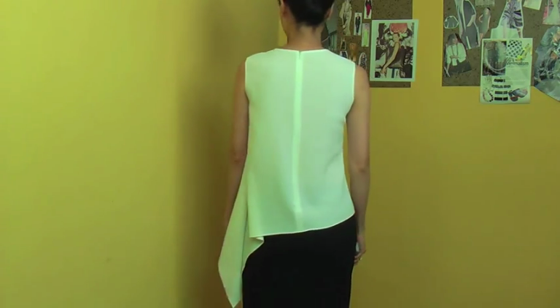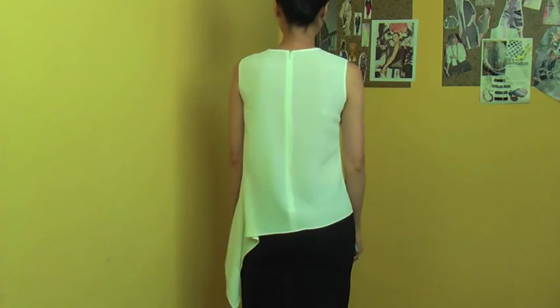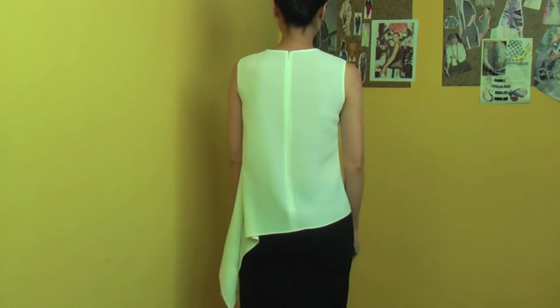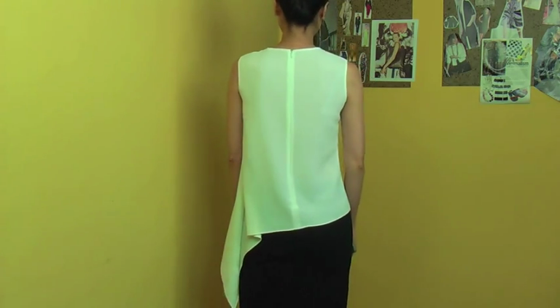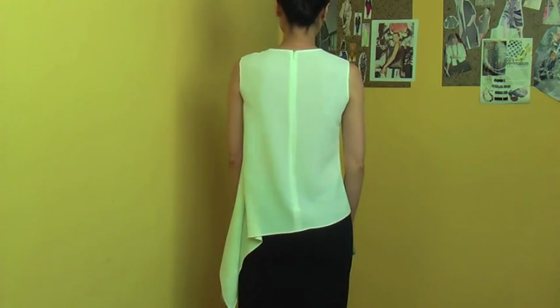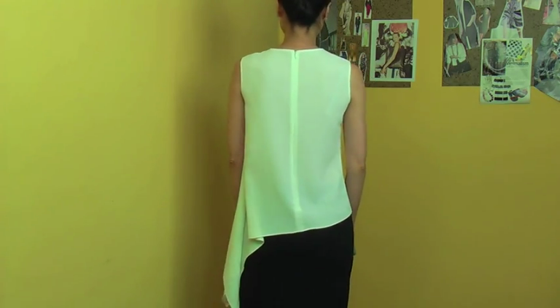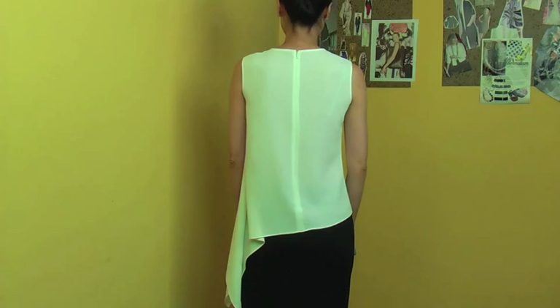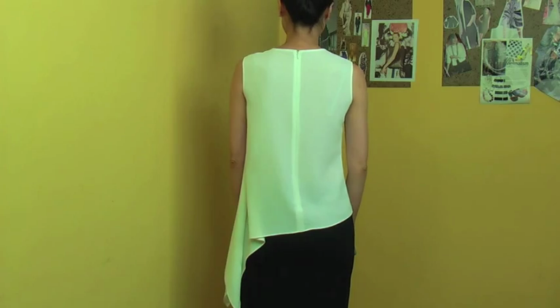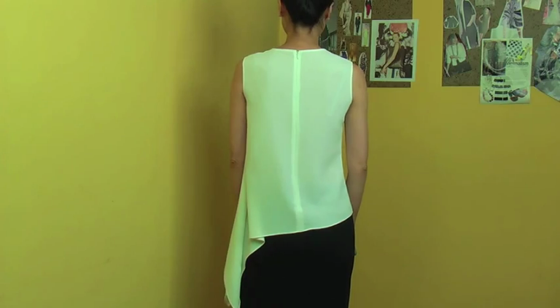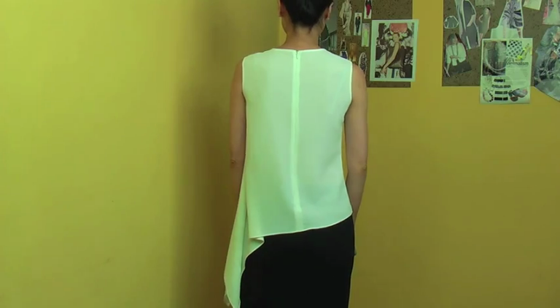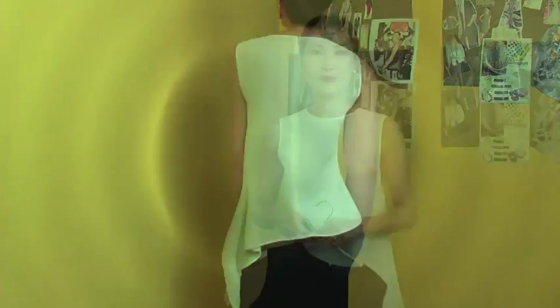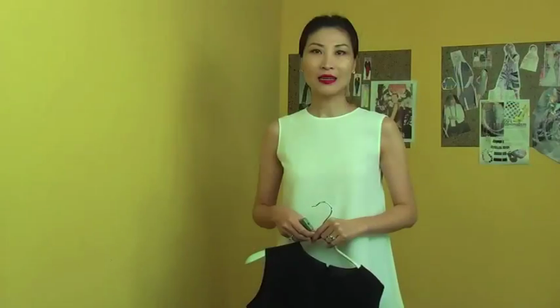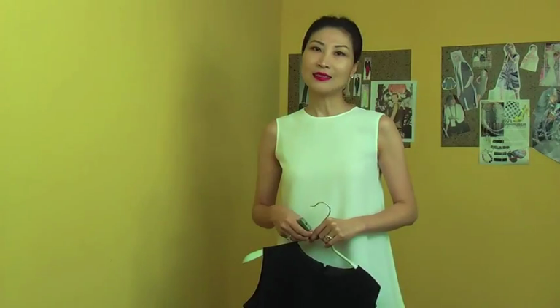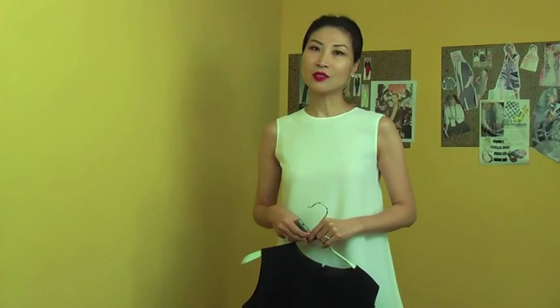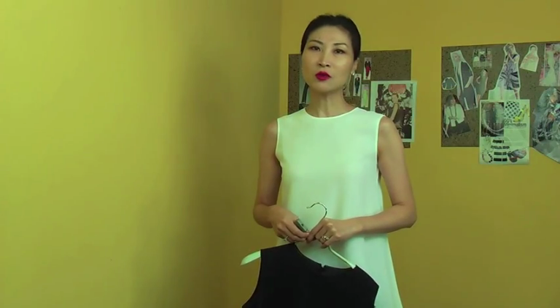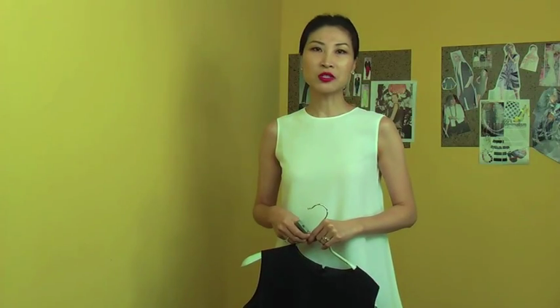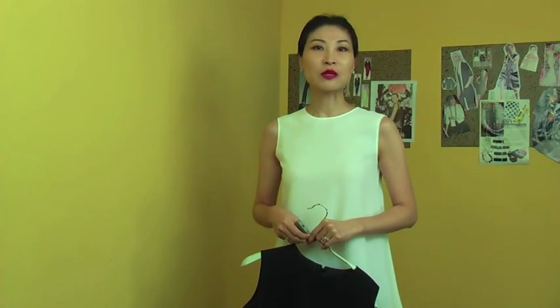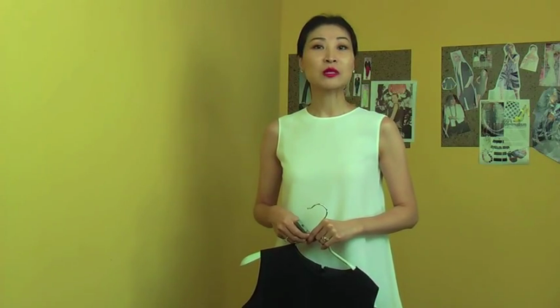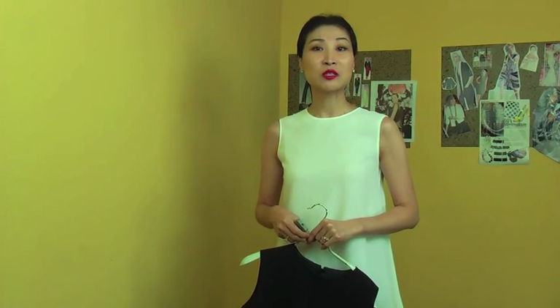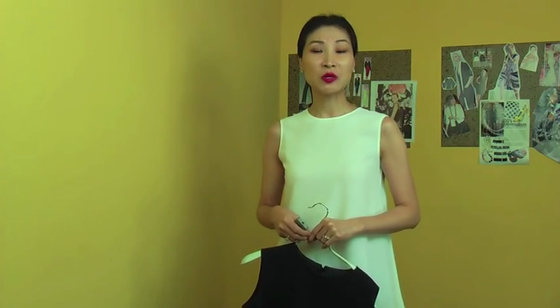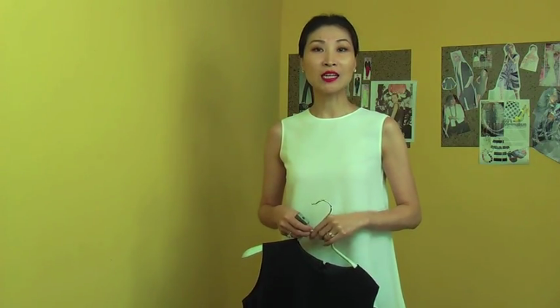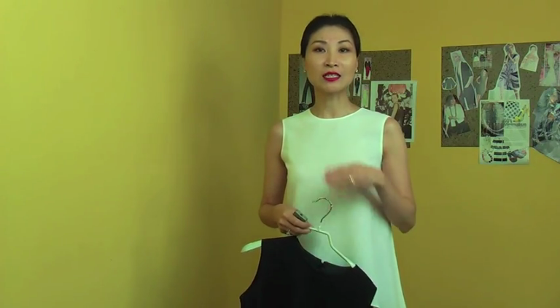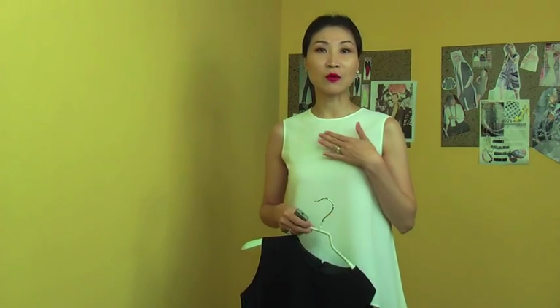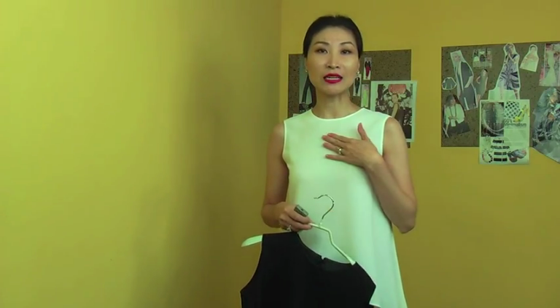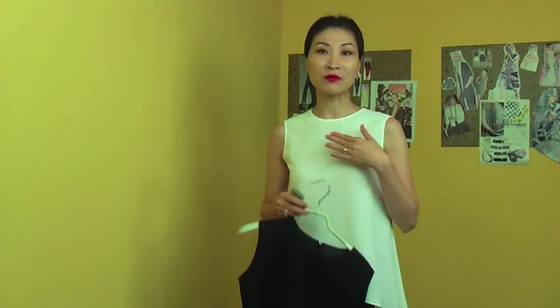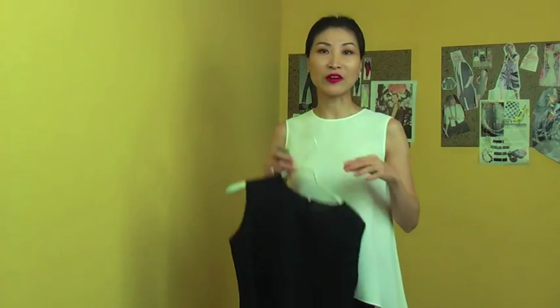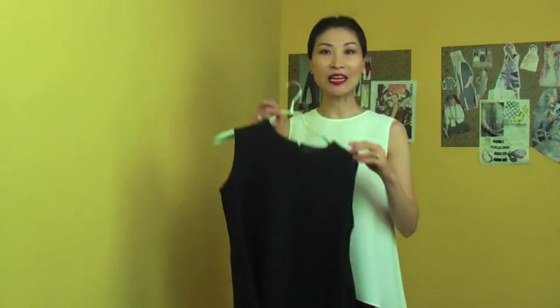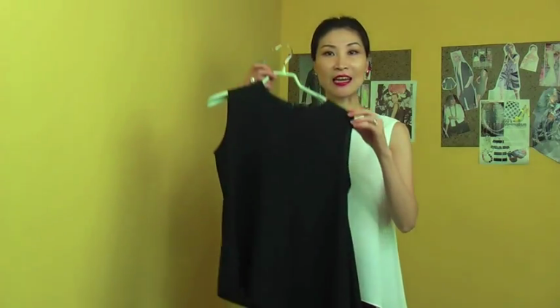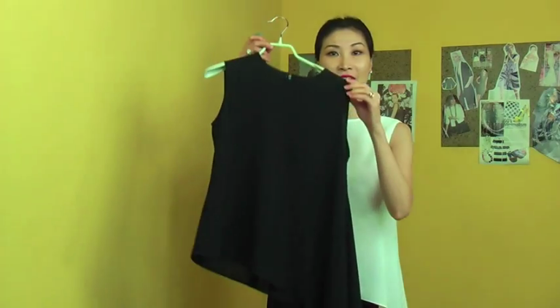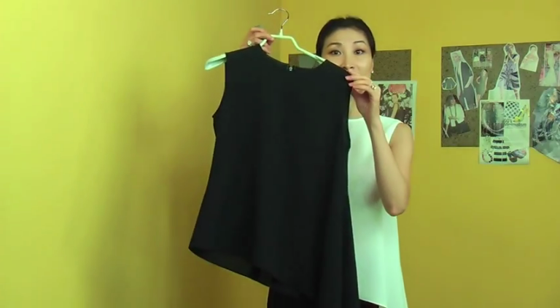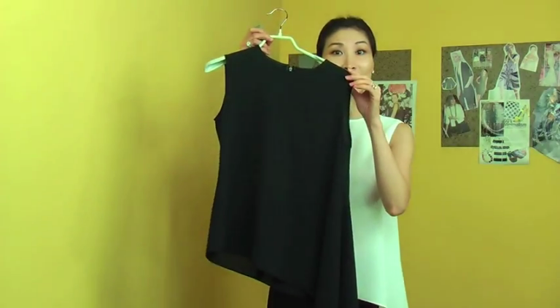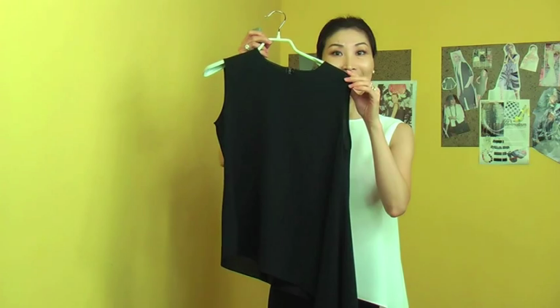And the back, it looks like this. This gorgeous blouse comes in two colors — the white I'm wearing and I have this black.